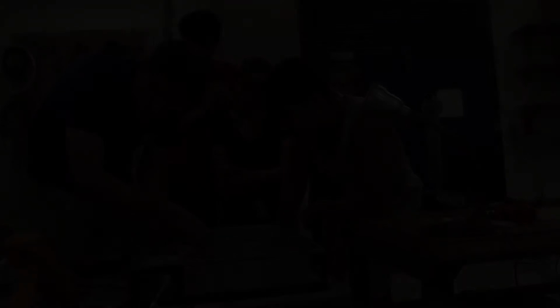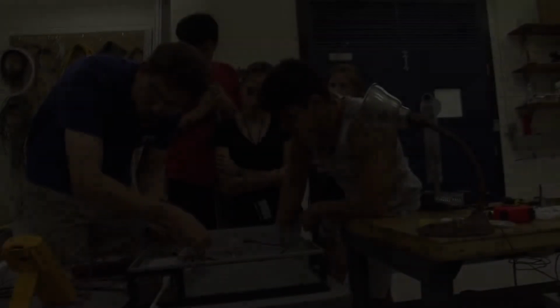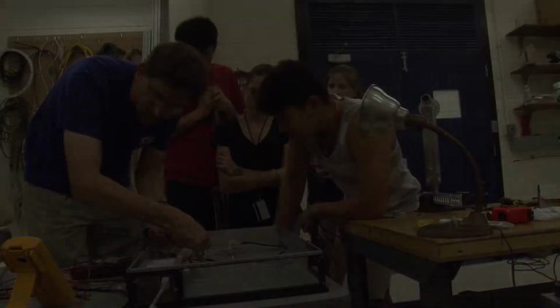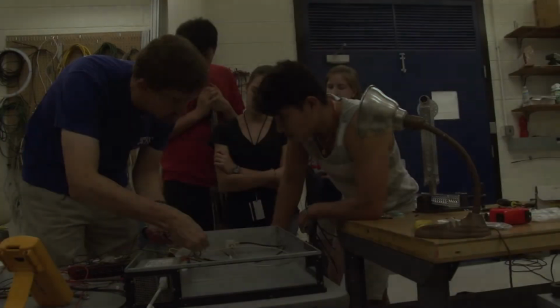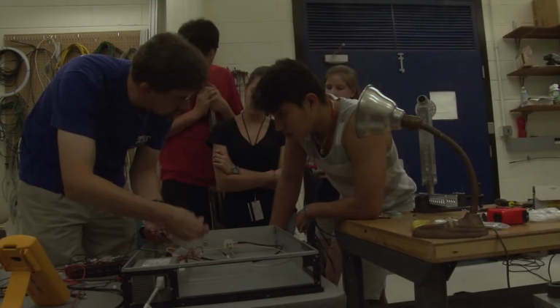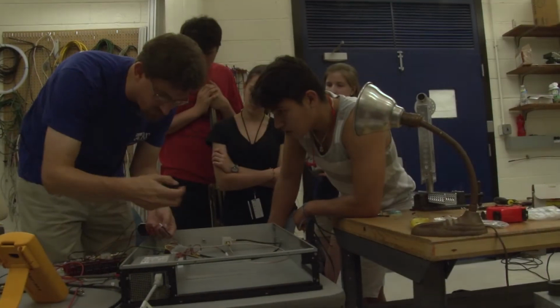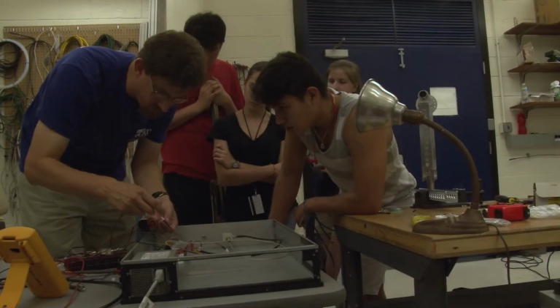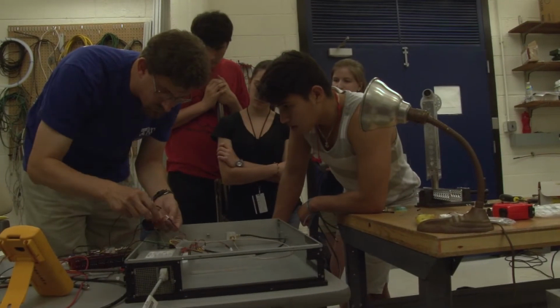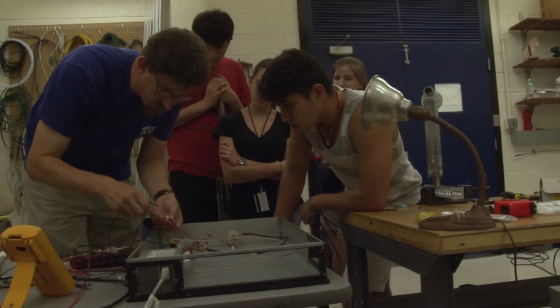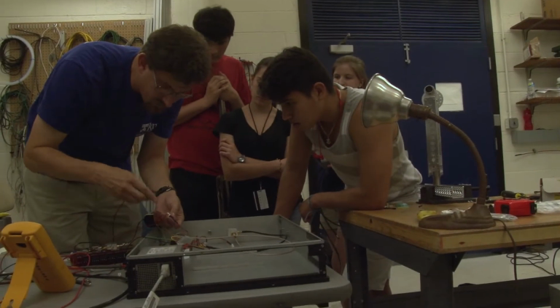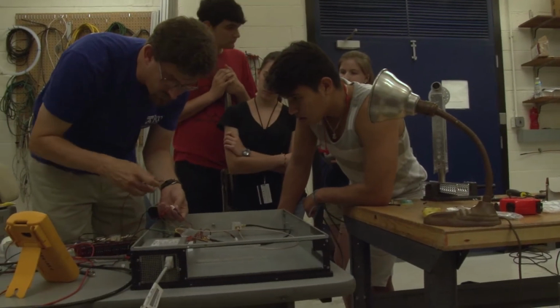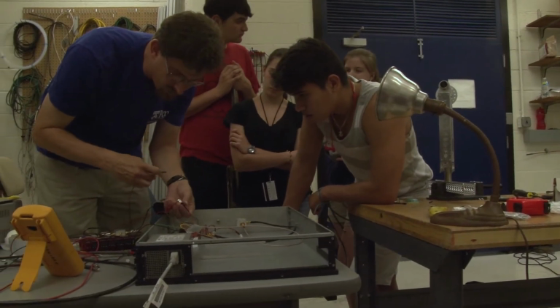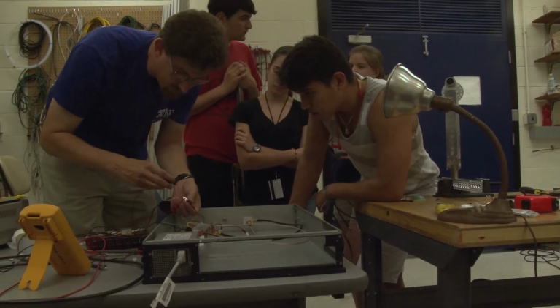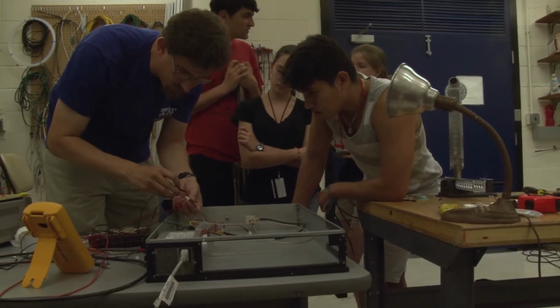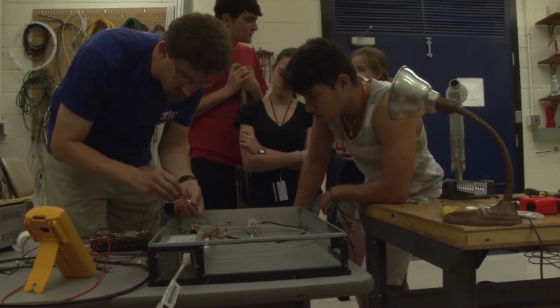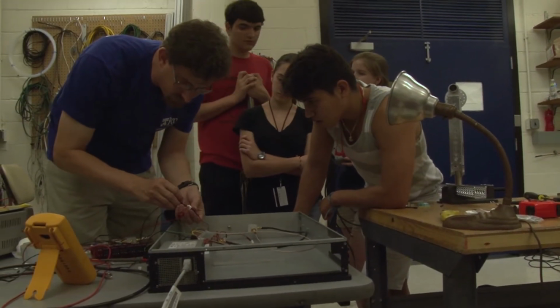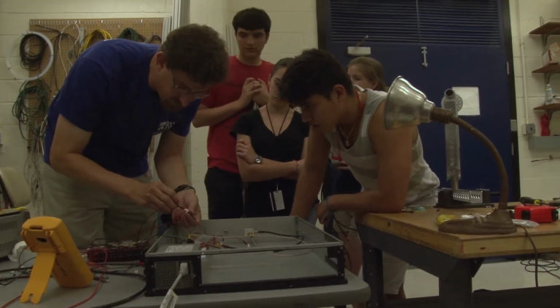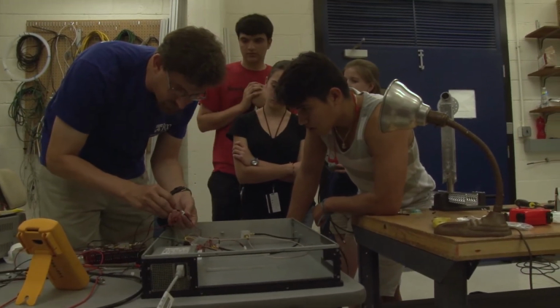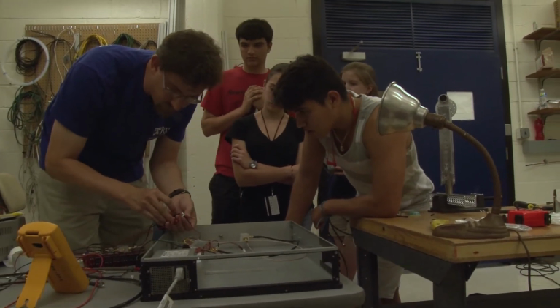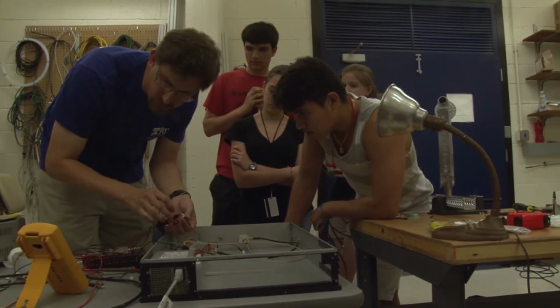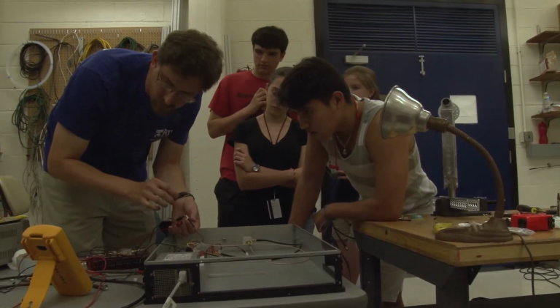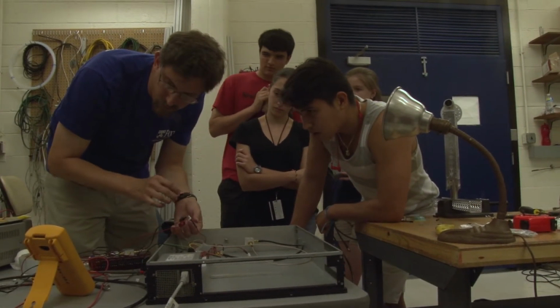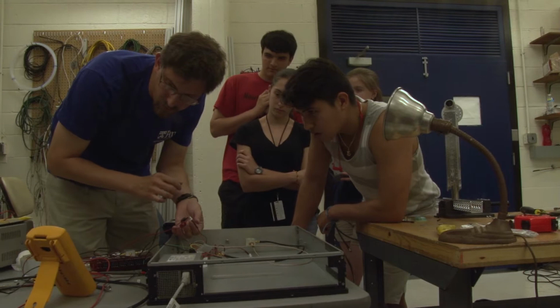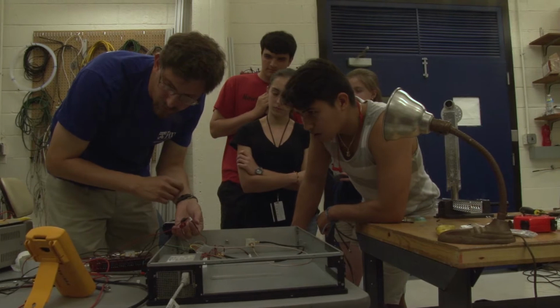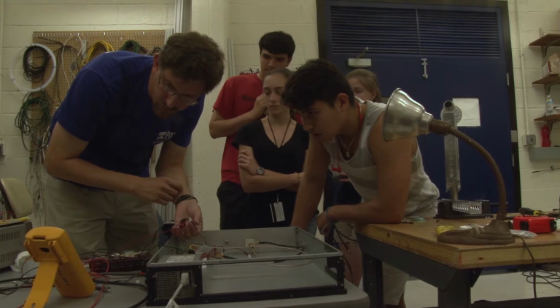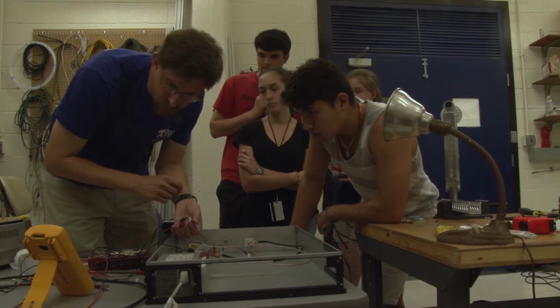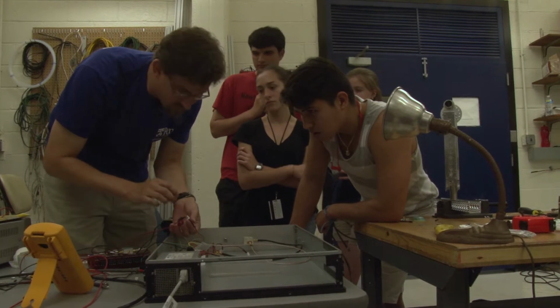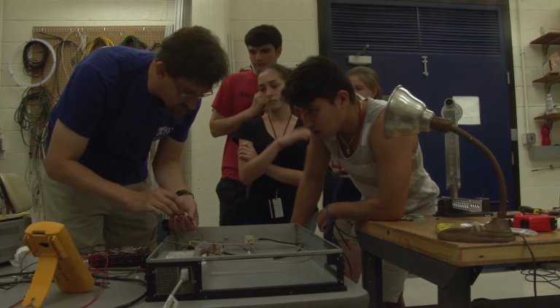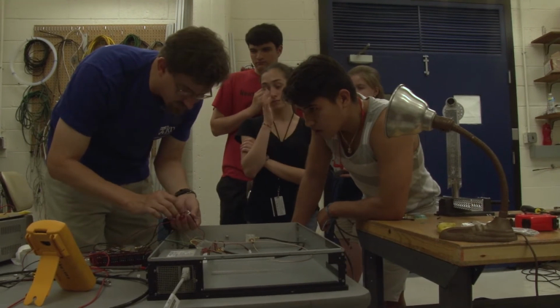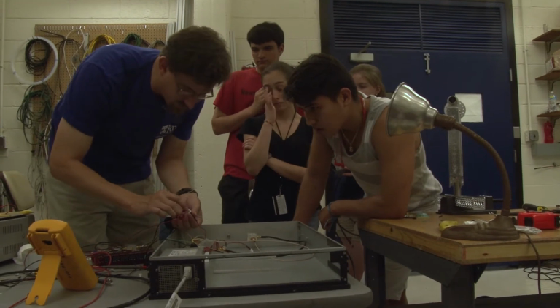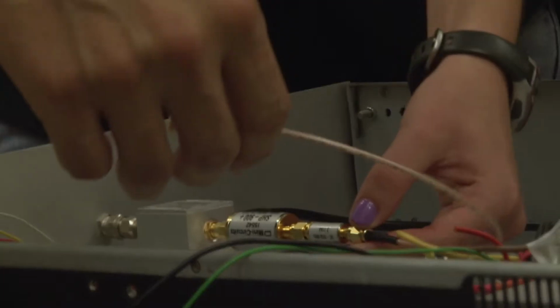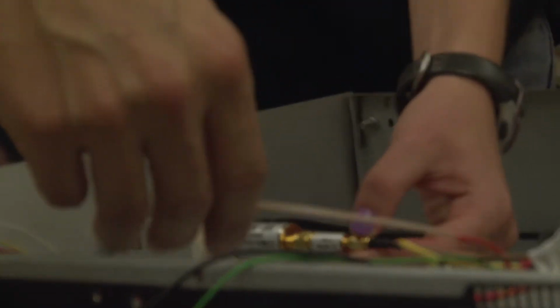Ground, good. But importantly I want to make sure that the power and the ground are not shorted to one another — and they're not. That's good too.